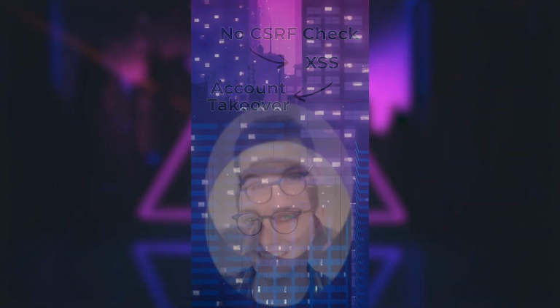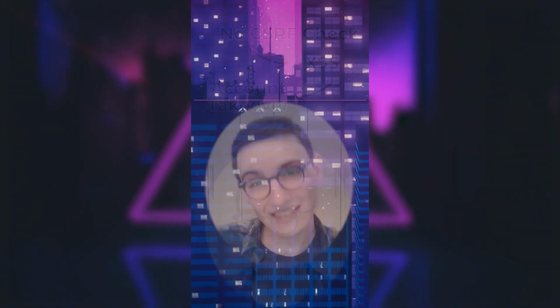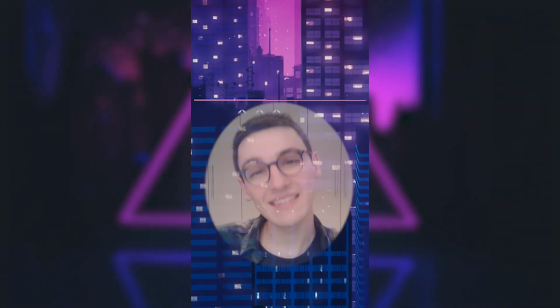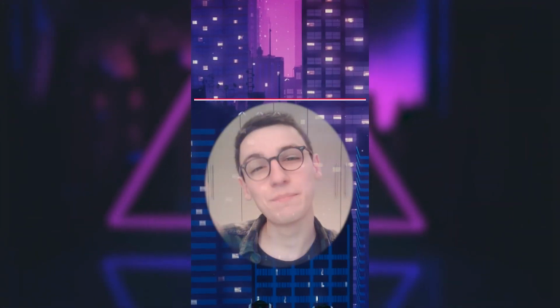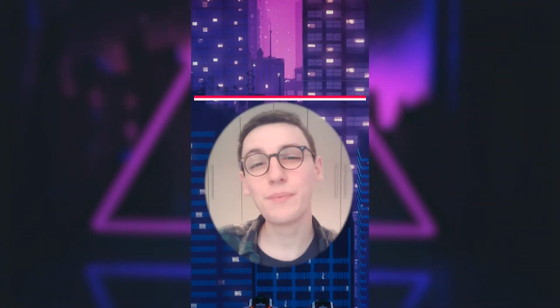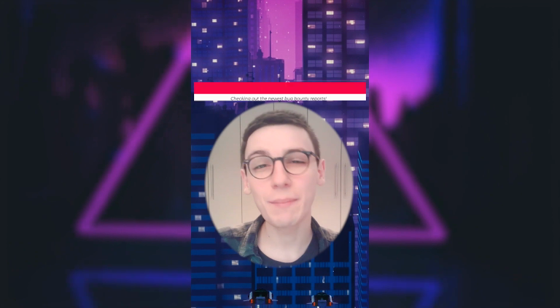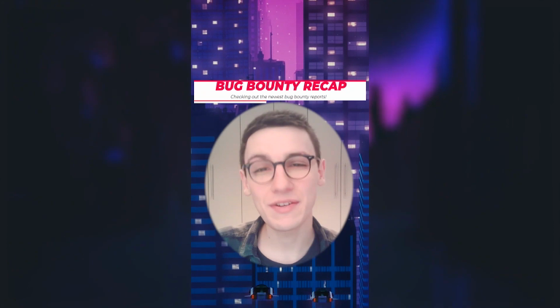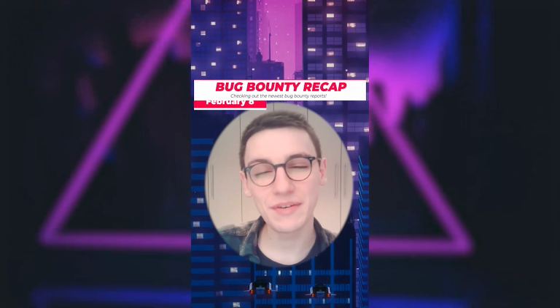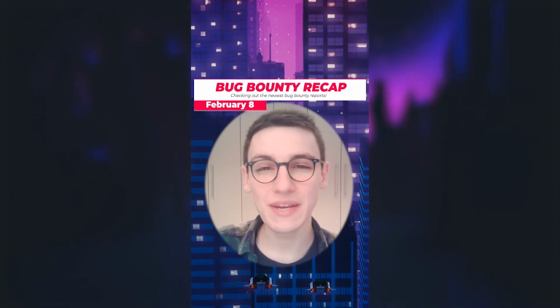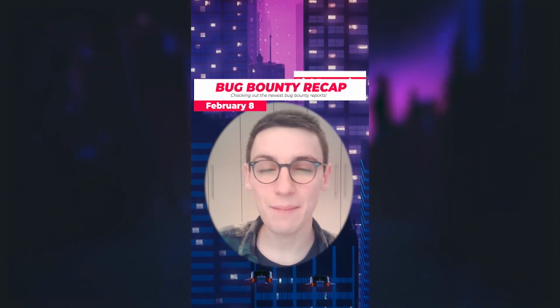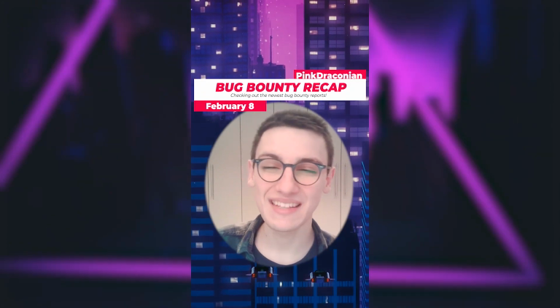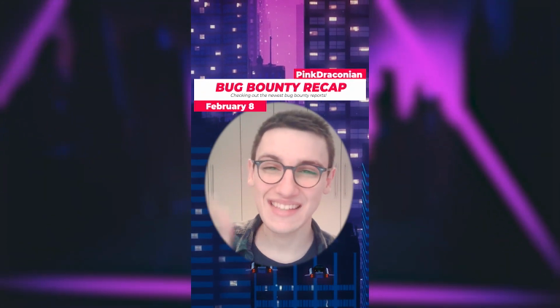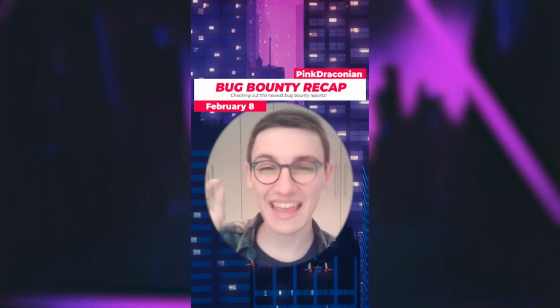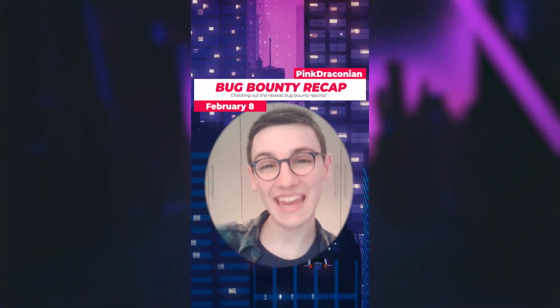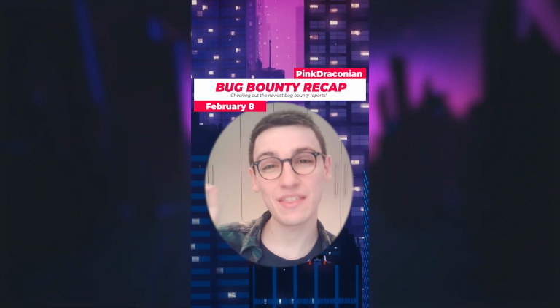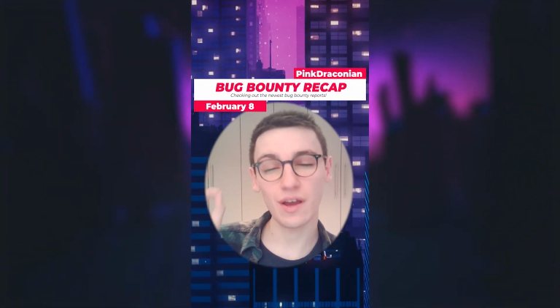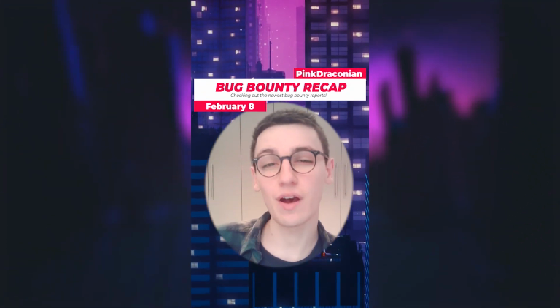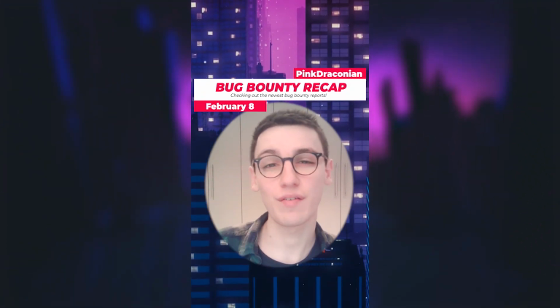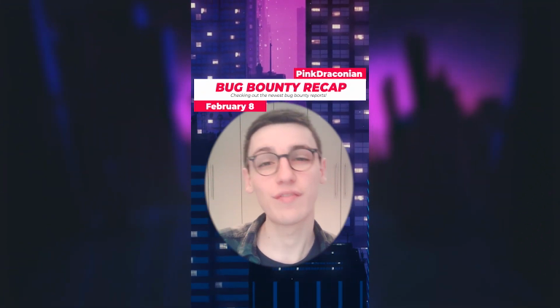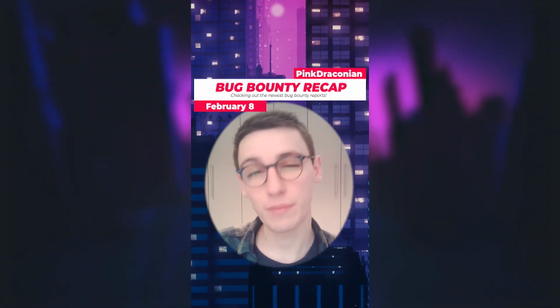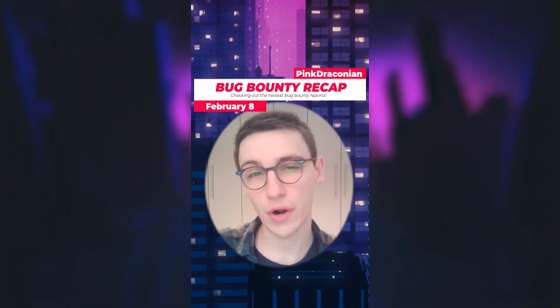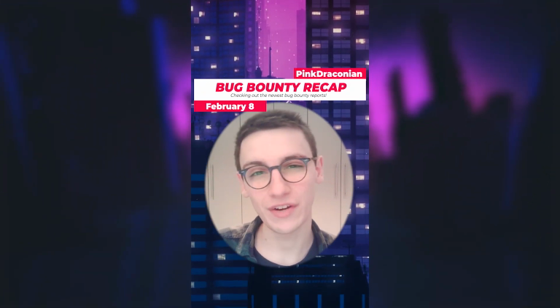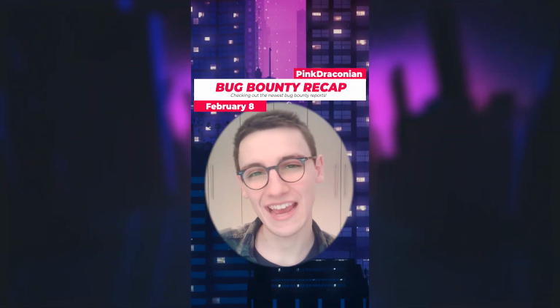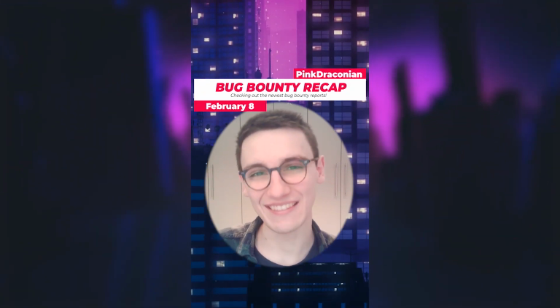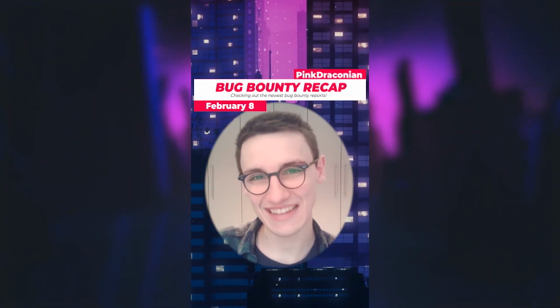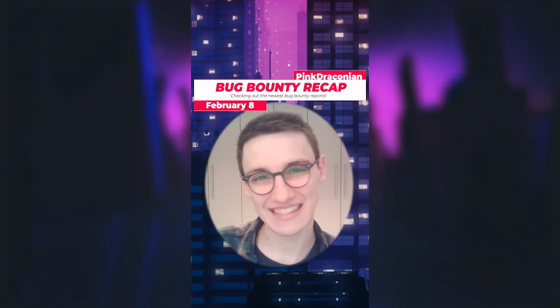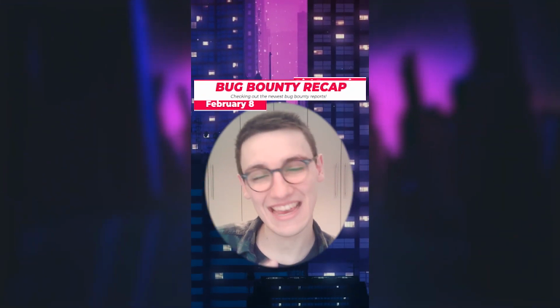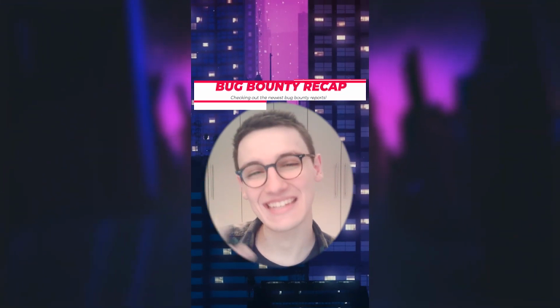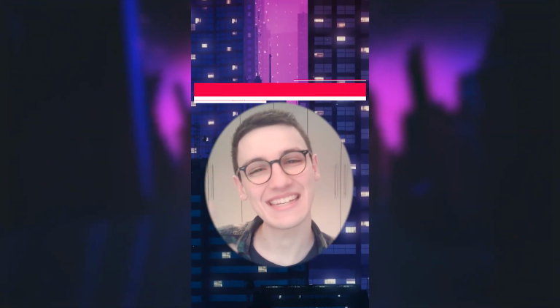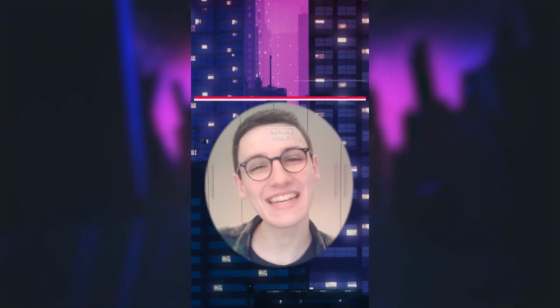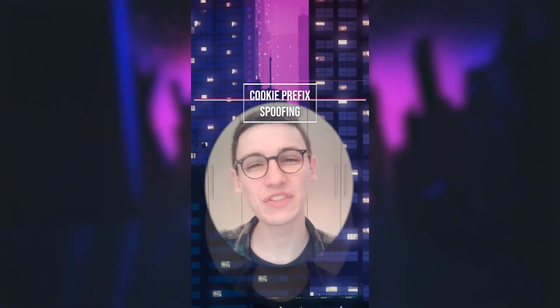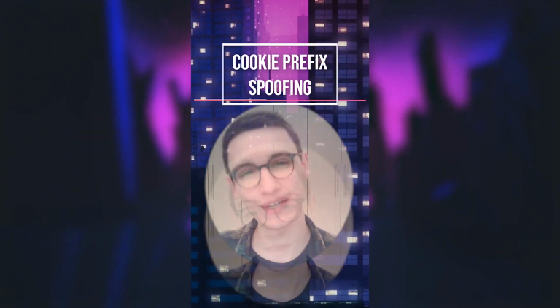This is Bug Bounty Recap. It's the 8th of February and let's get into it.